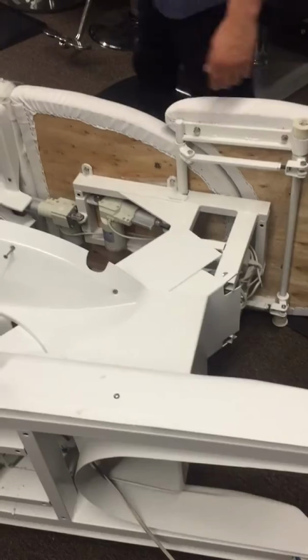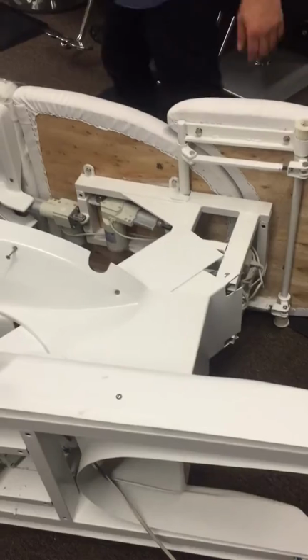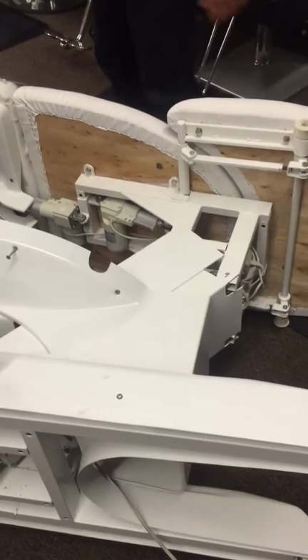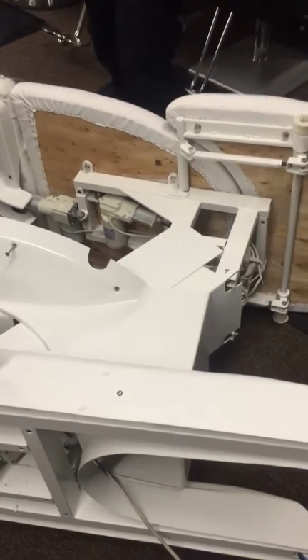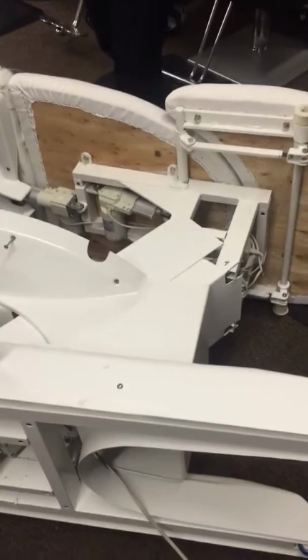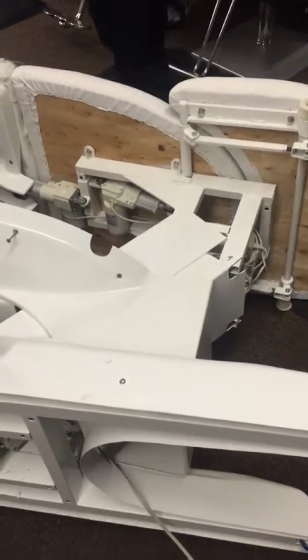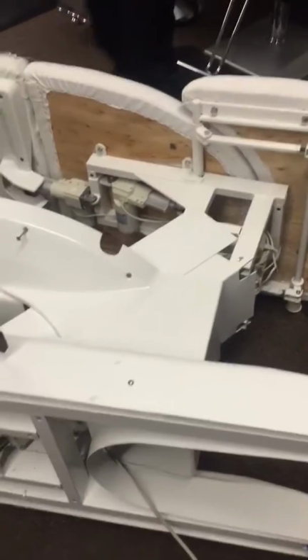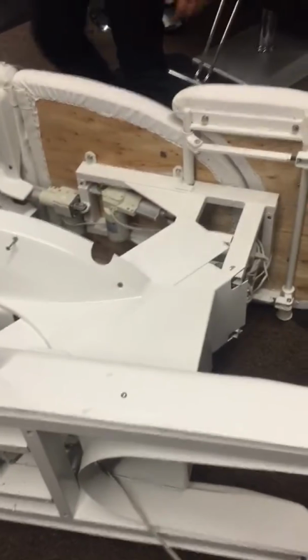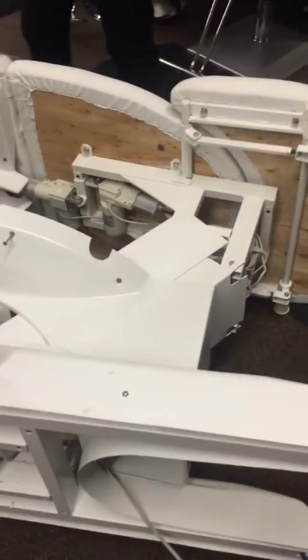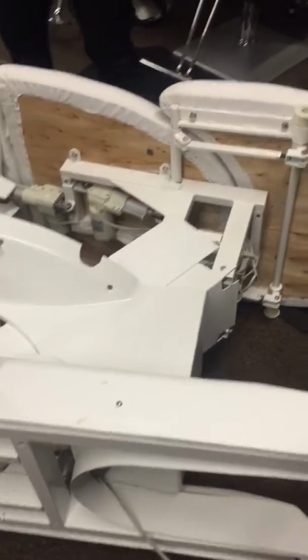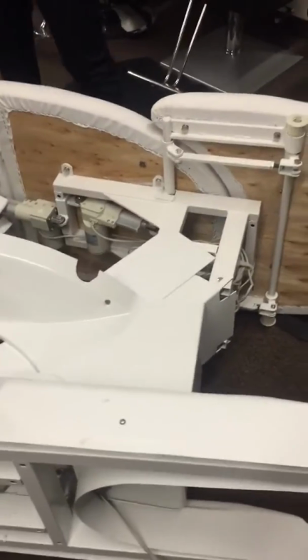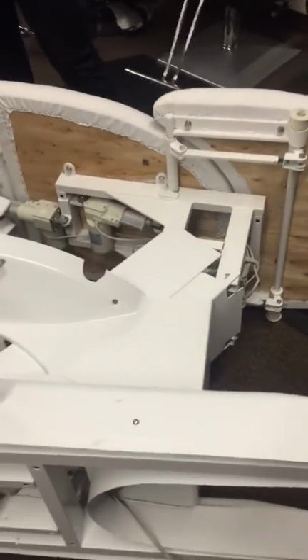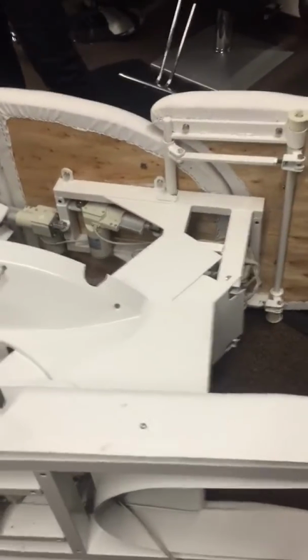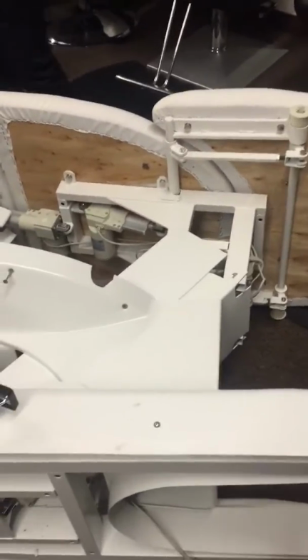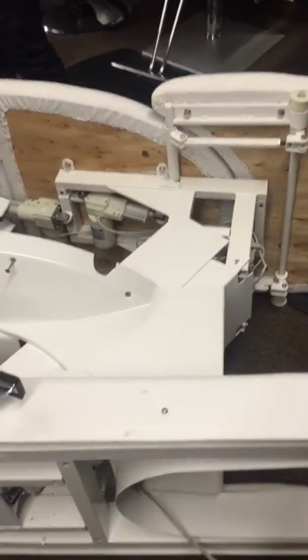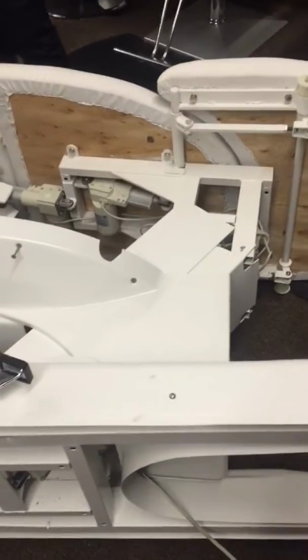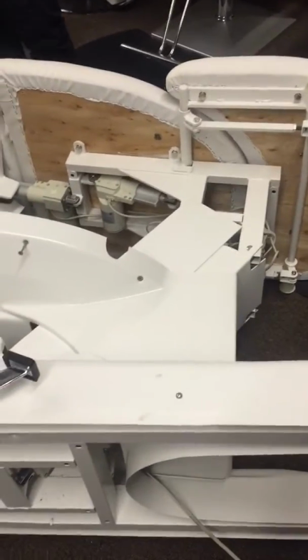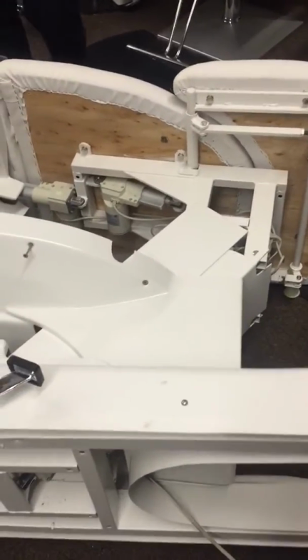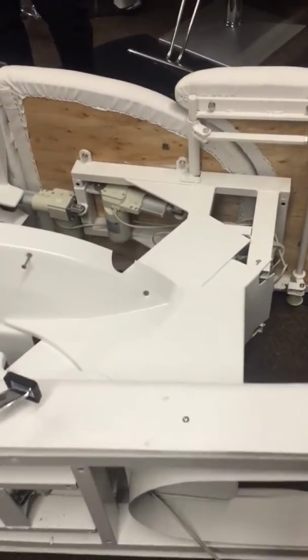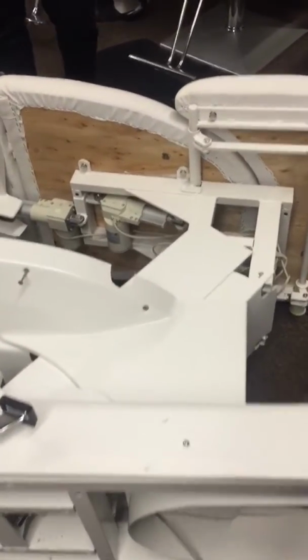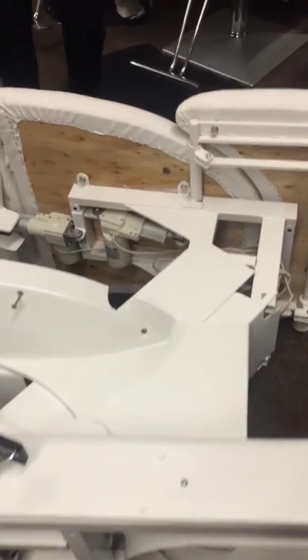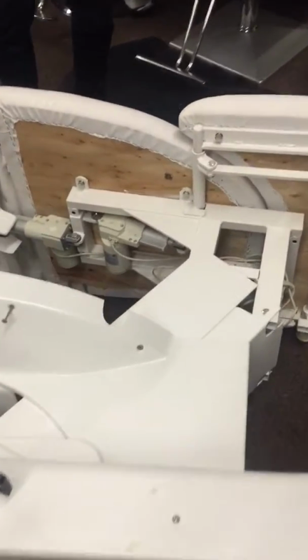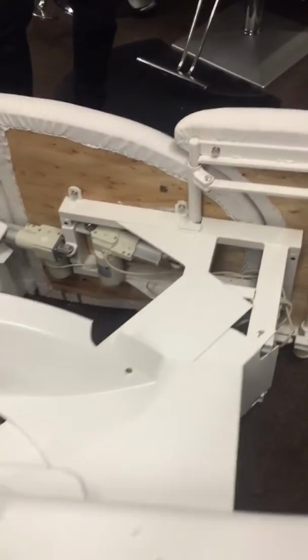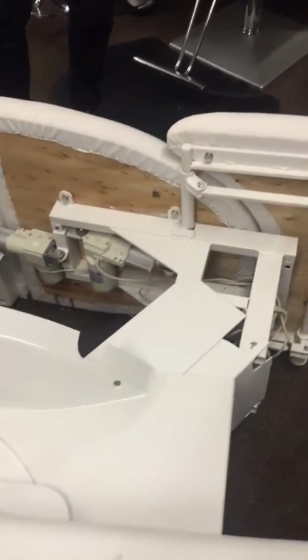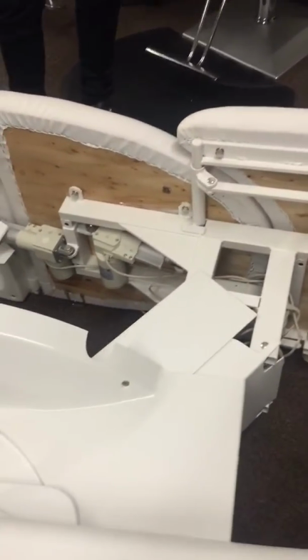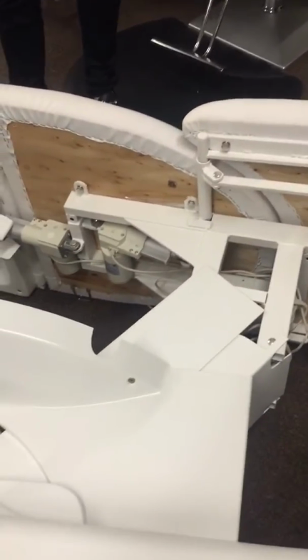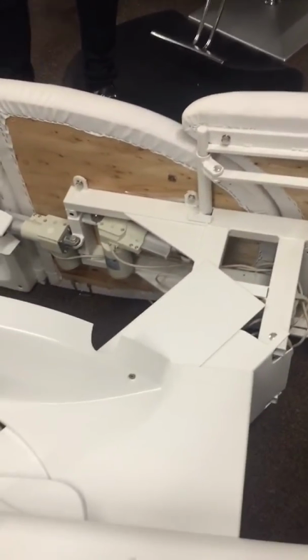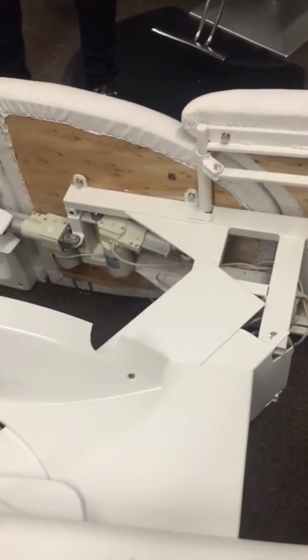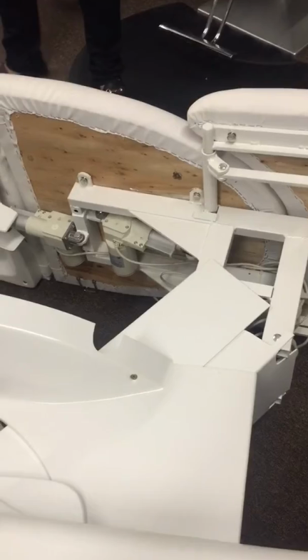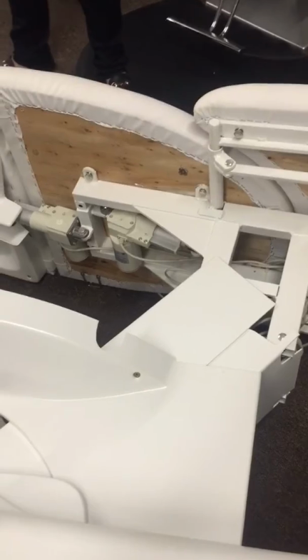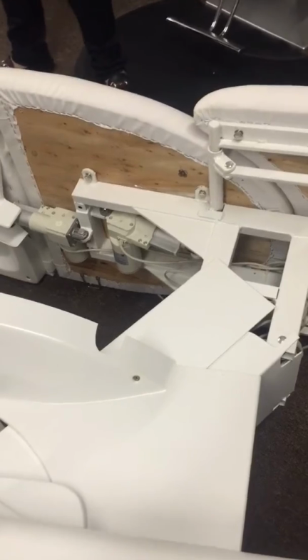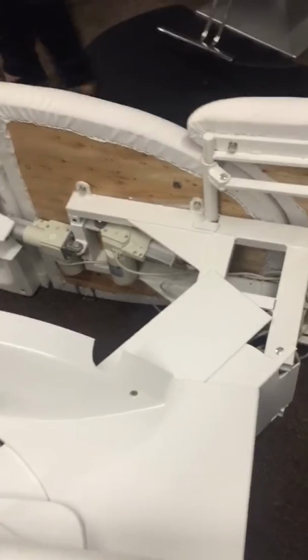Today we're going to show you how to change the motor of the back of the four-motor Monet bed.